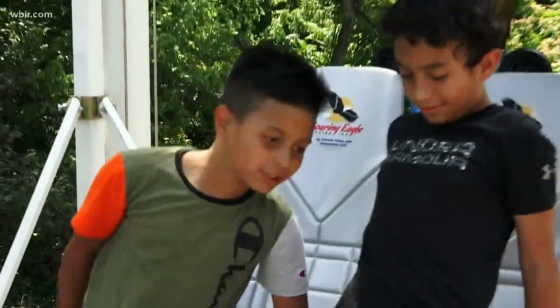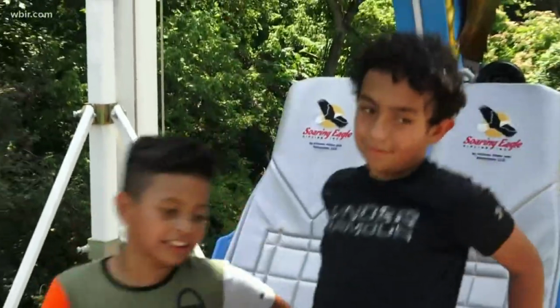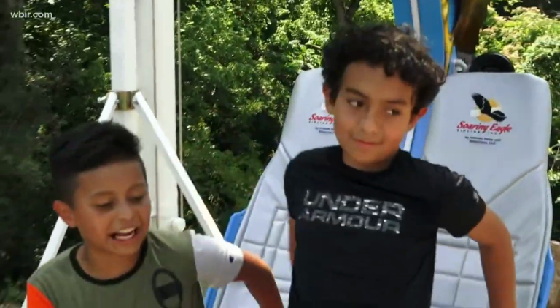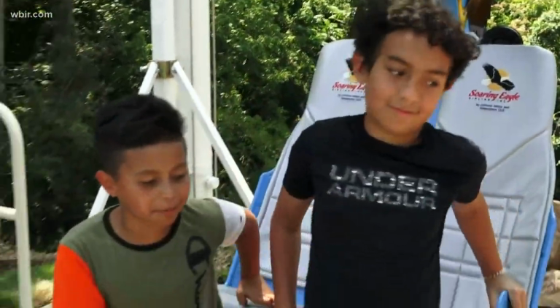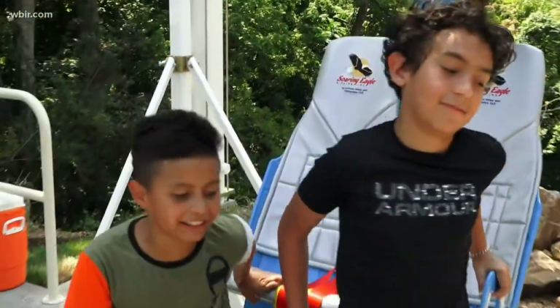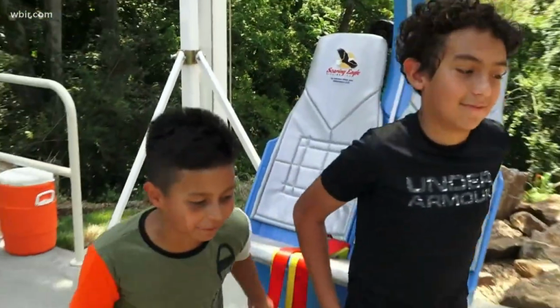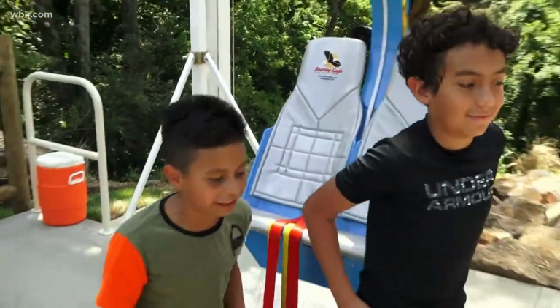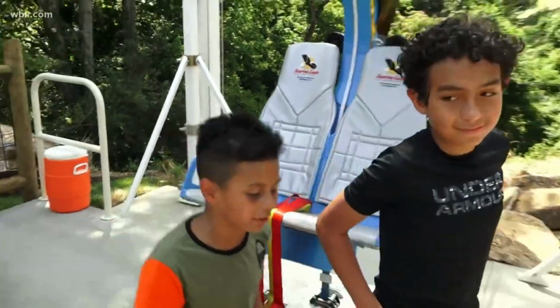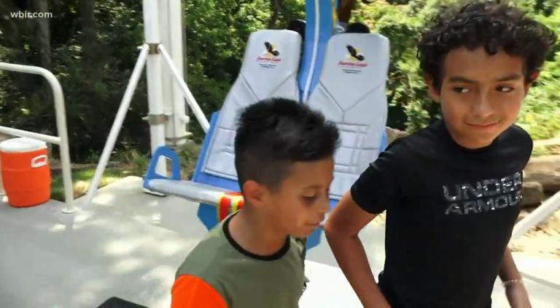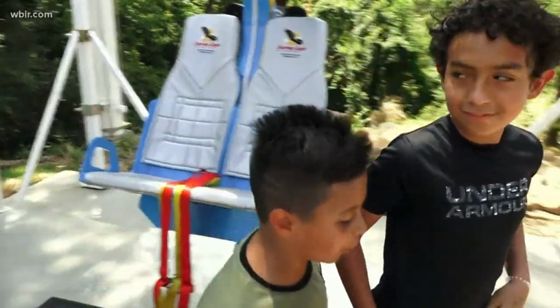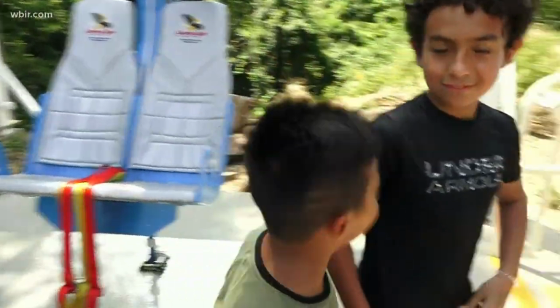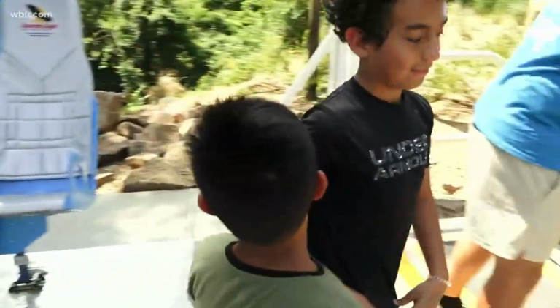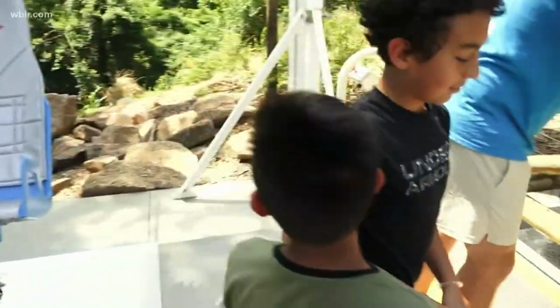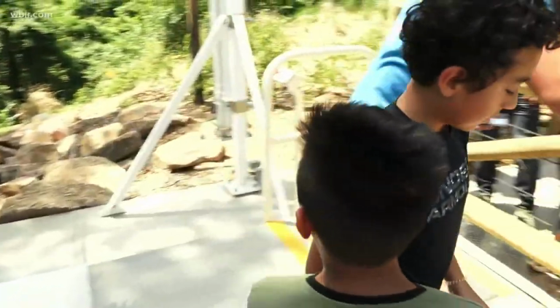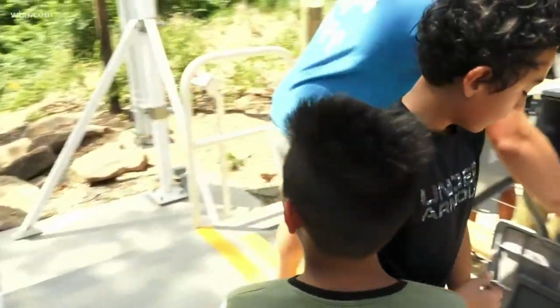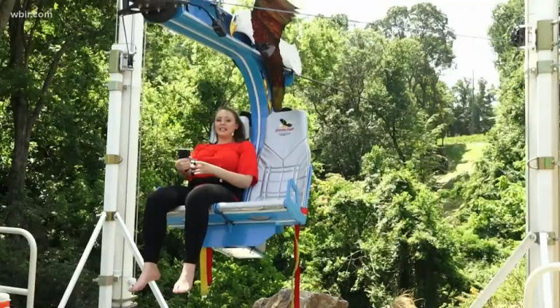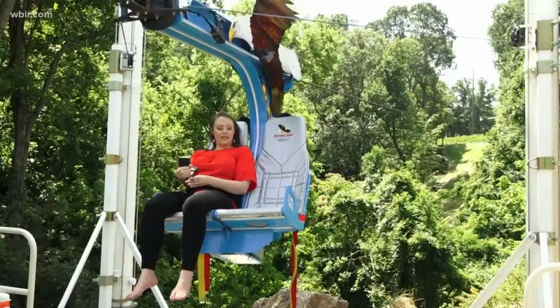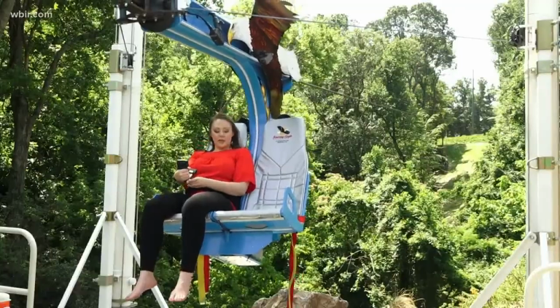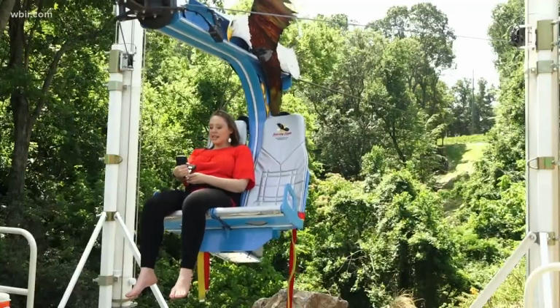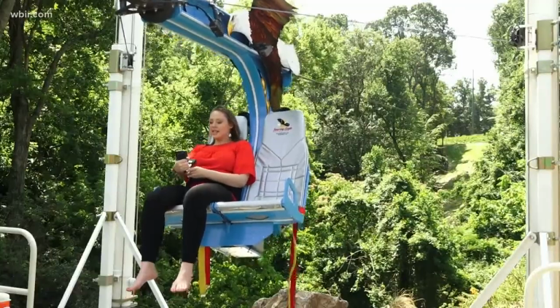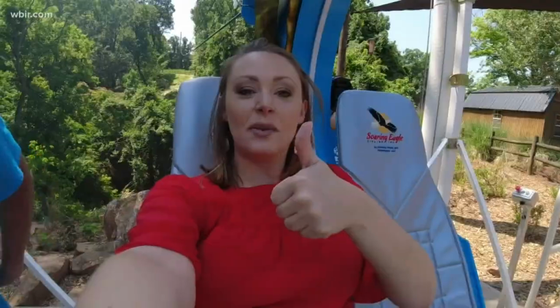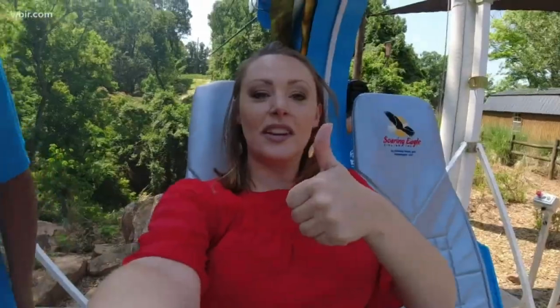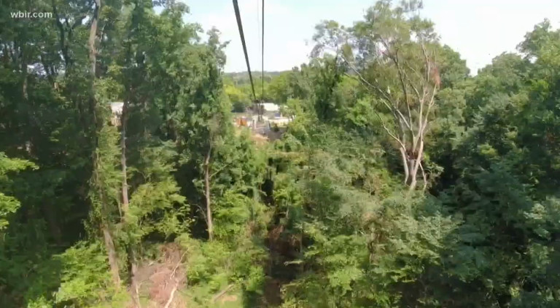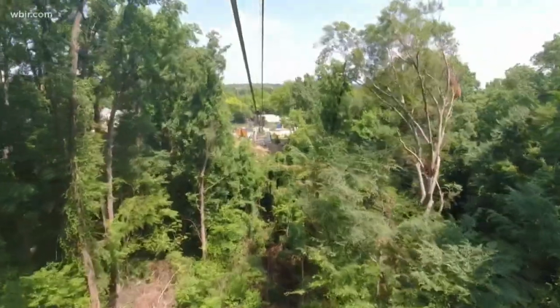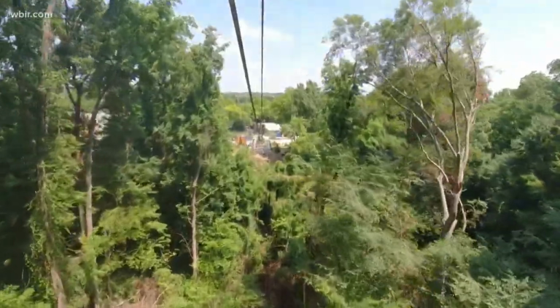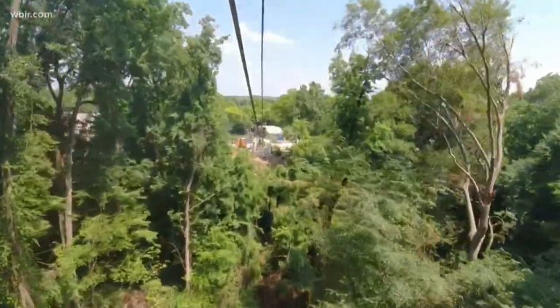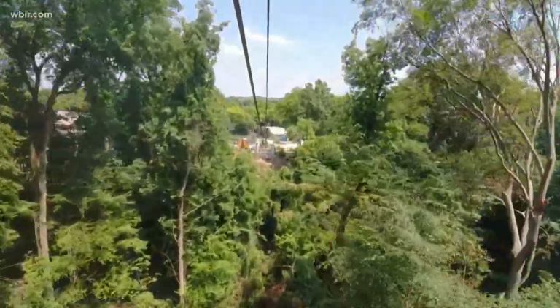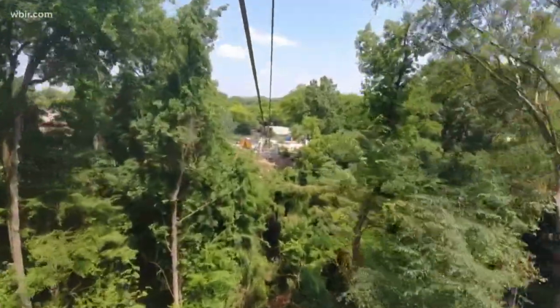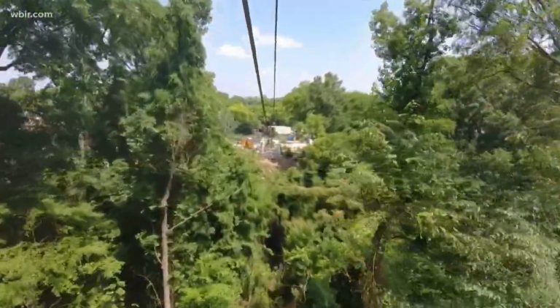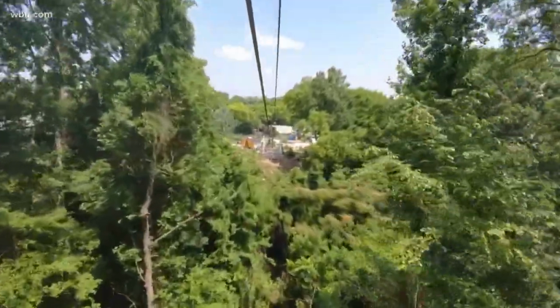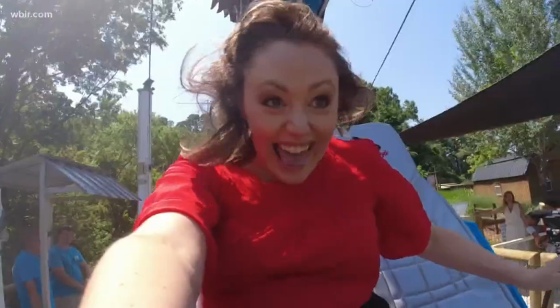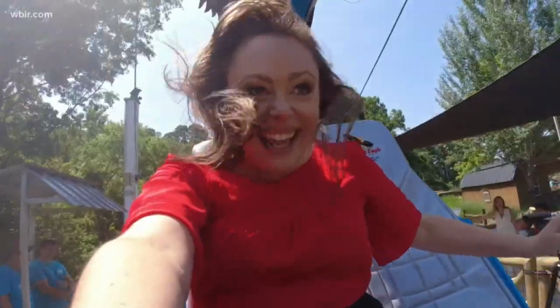It's only scary because it feels like you're going to fall off at the very top. Of course I had to try it. Here we go. And I promise it's not as scary as it looks.